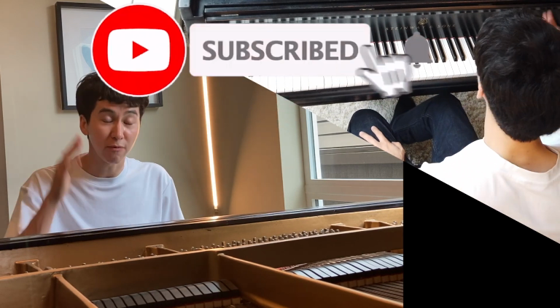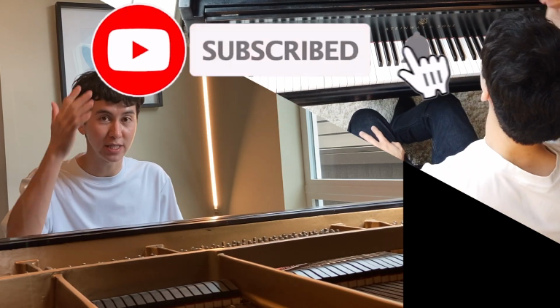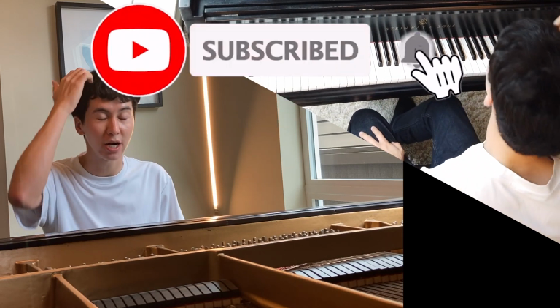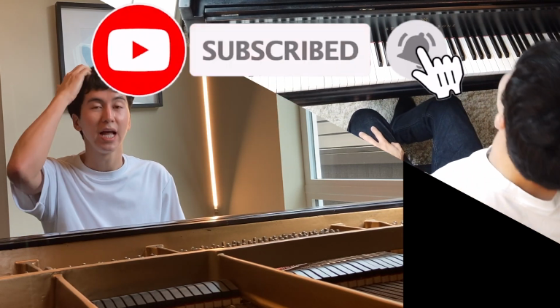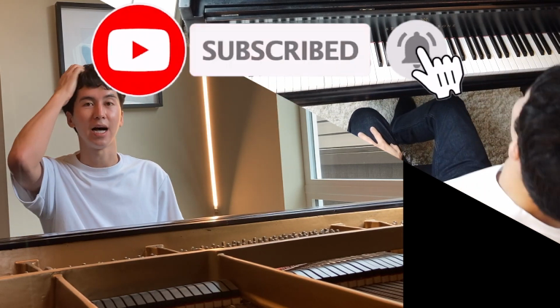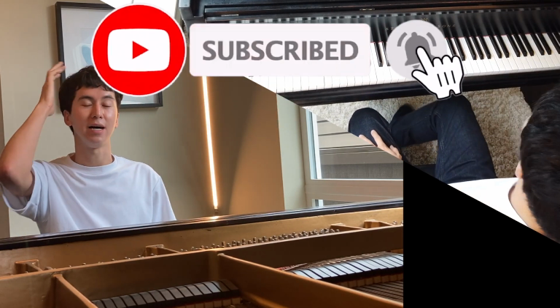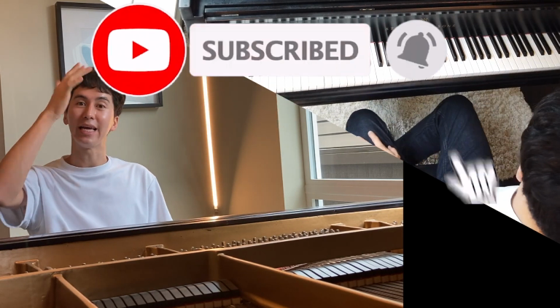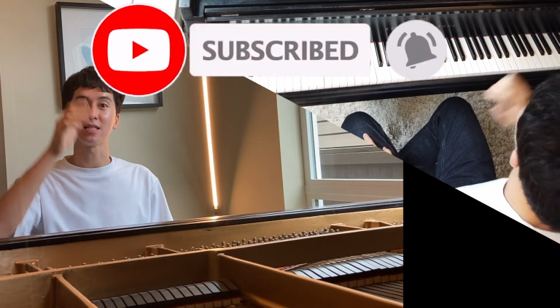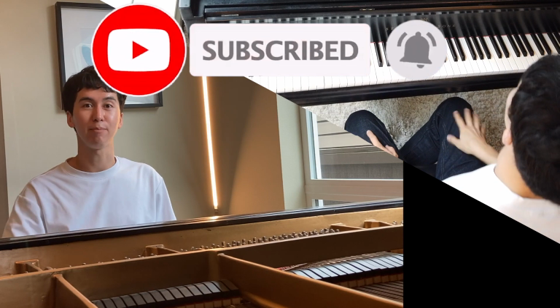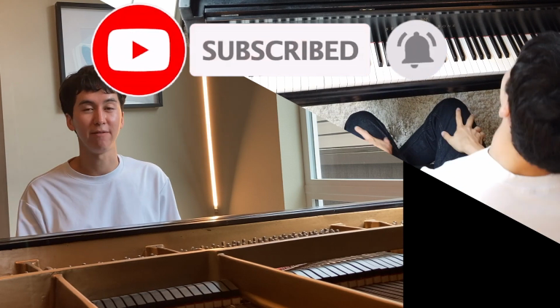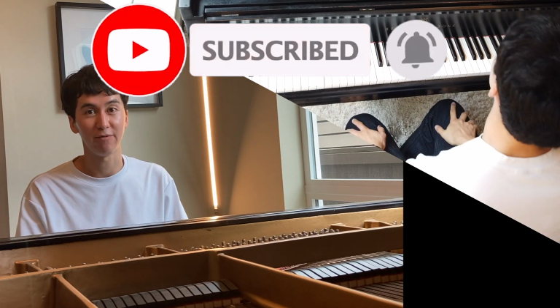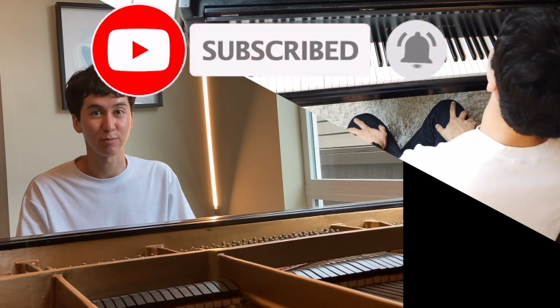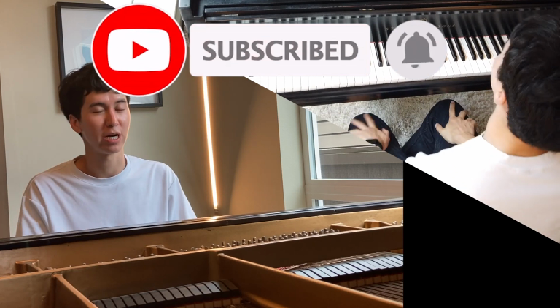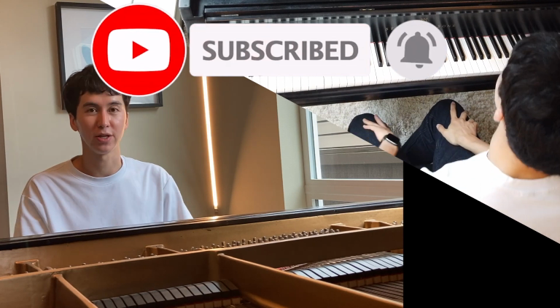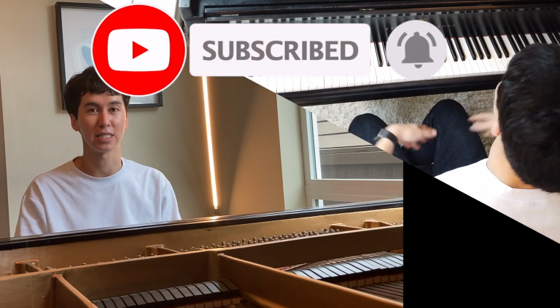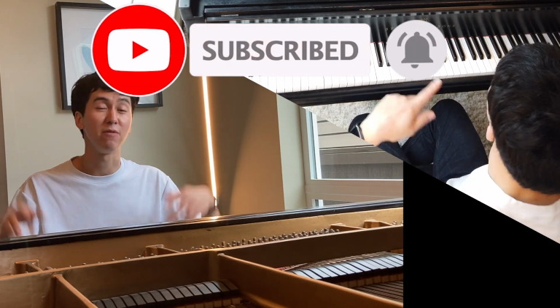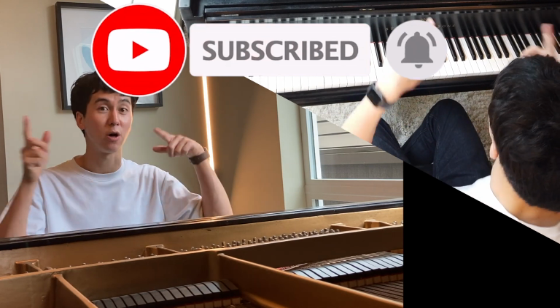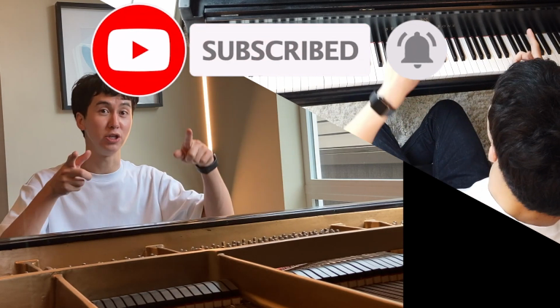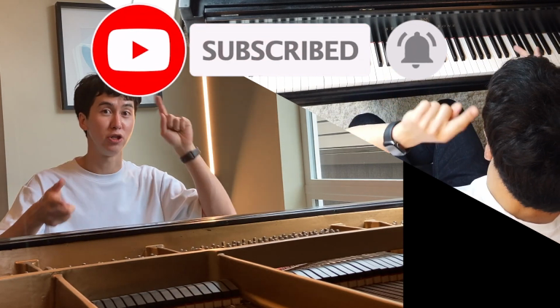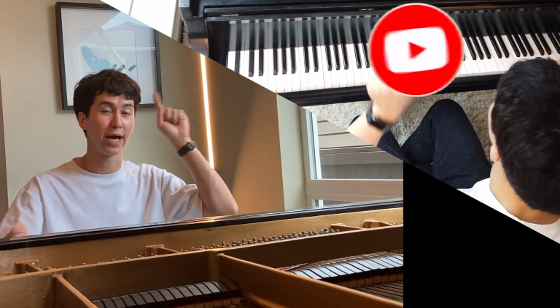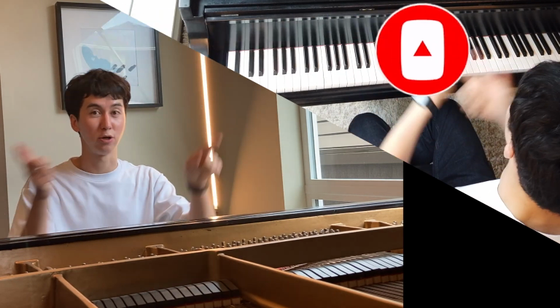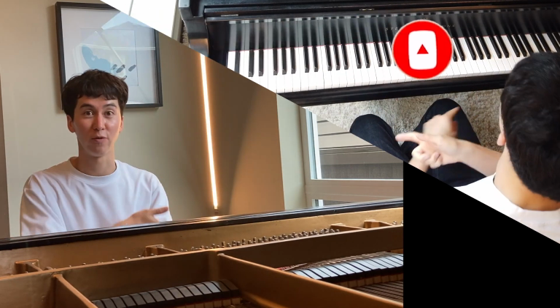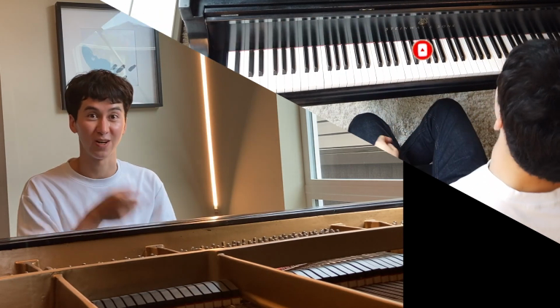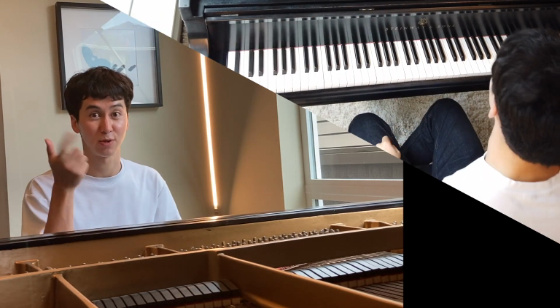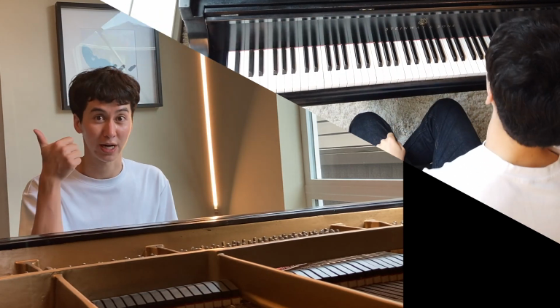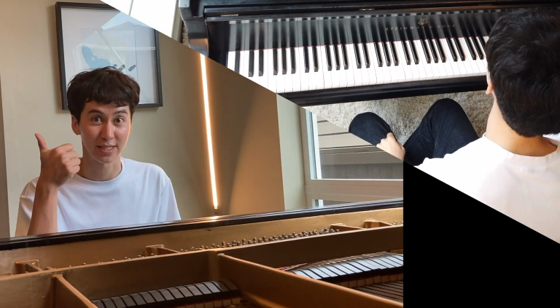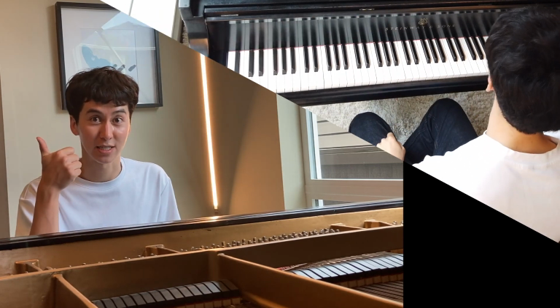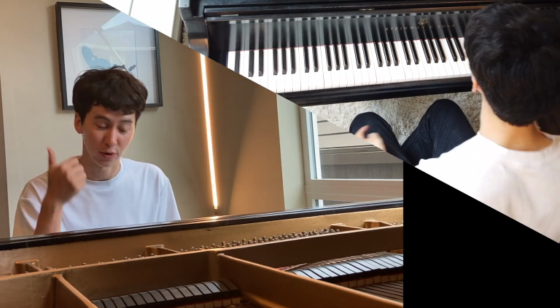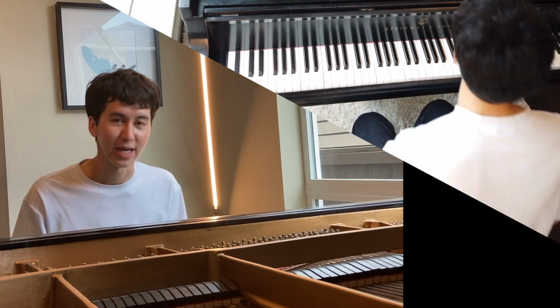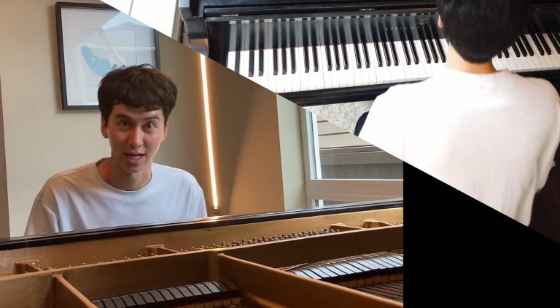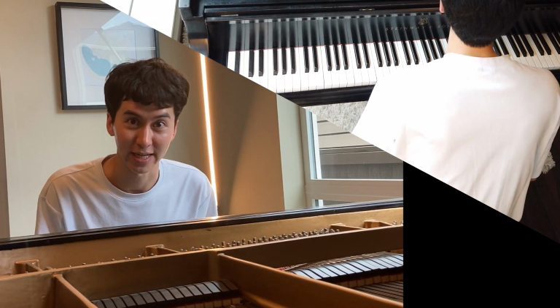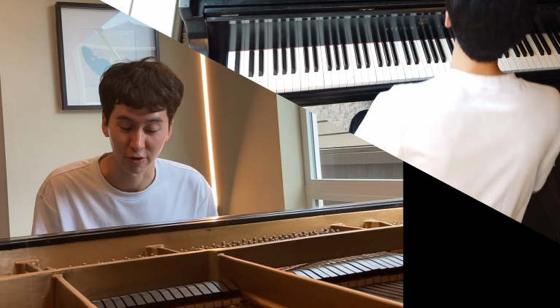Before we start, hit the like button, subscribe, all that stuff. And if you aren't on YouTube, head on over there and subscribe — it helps the algorithm.